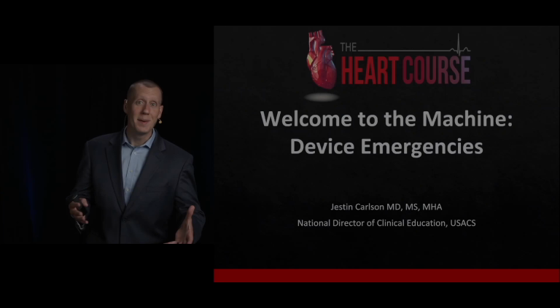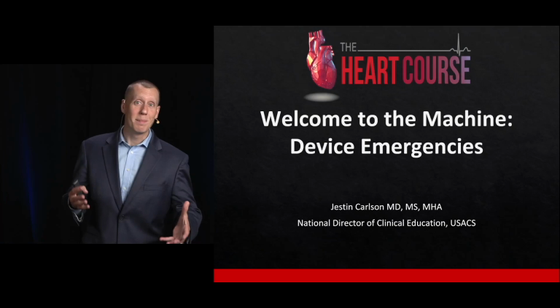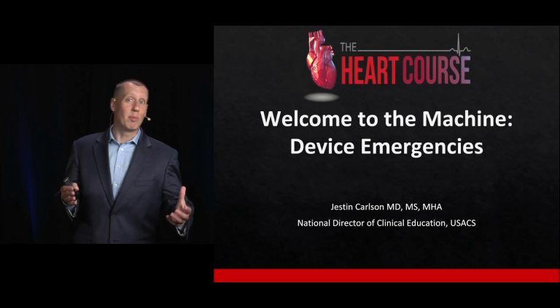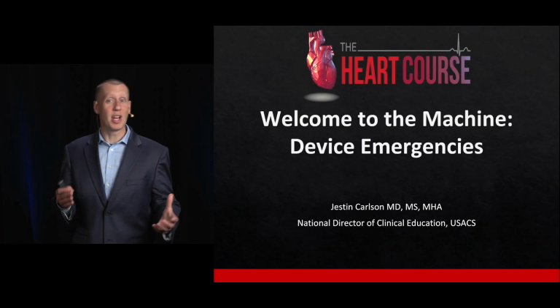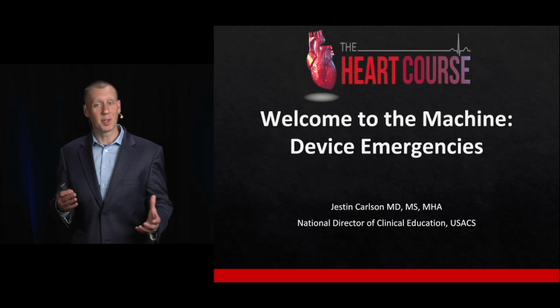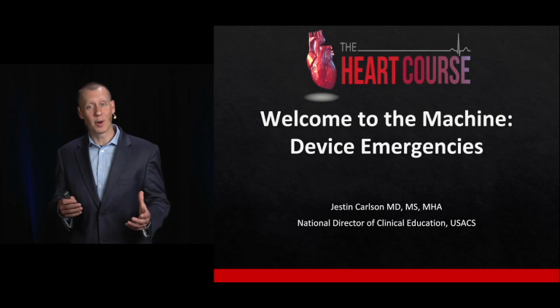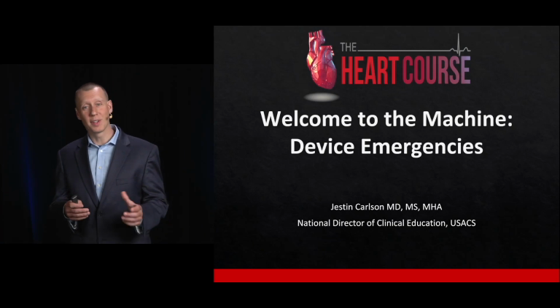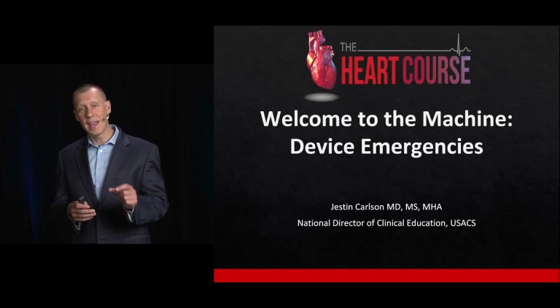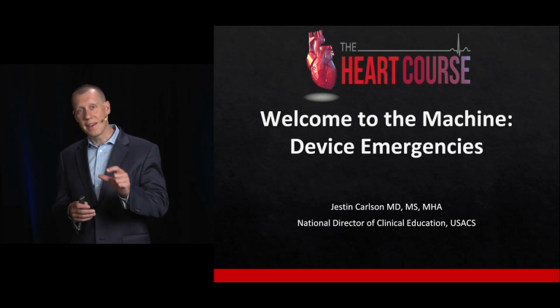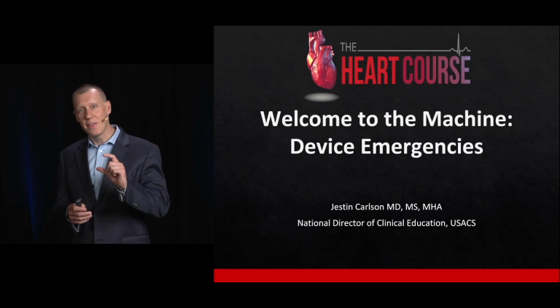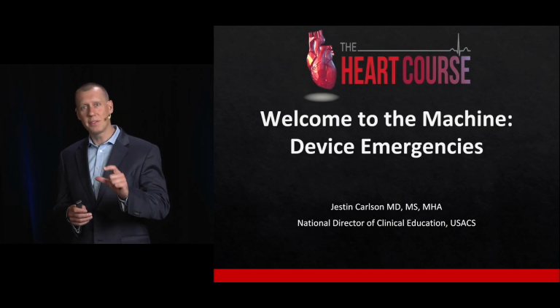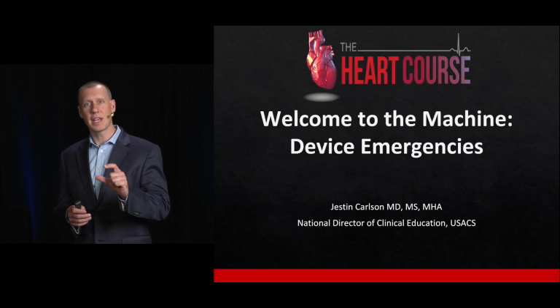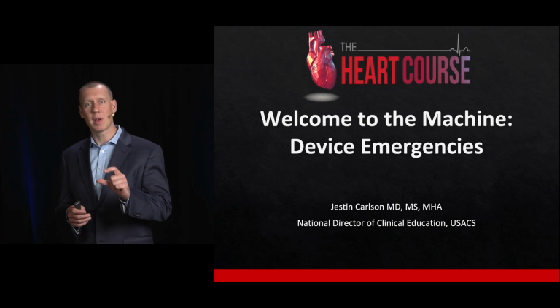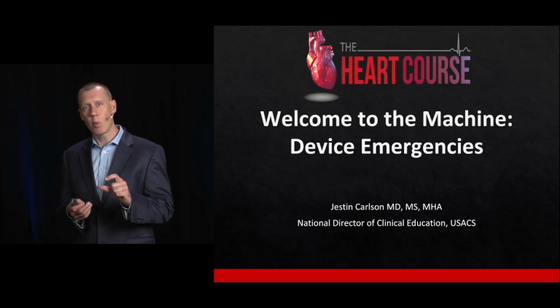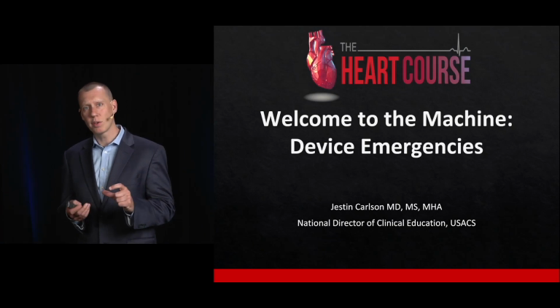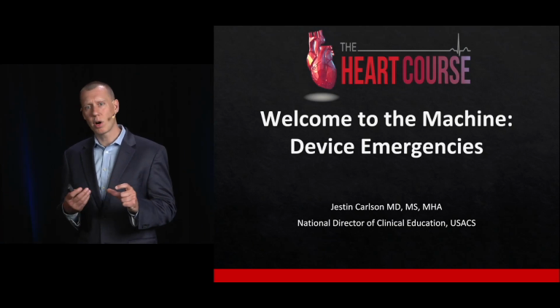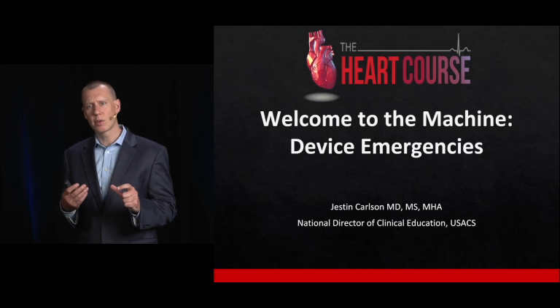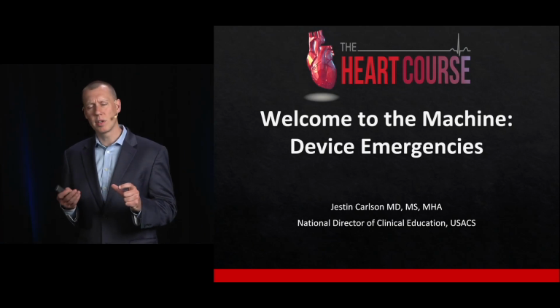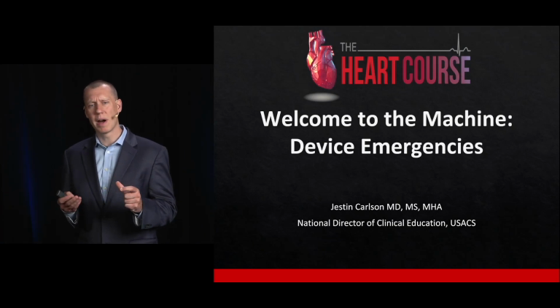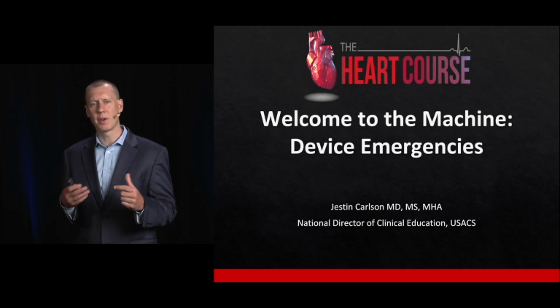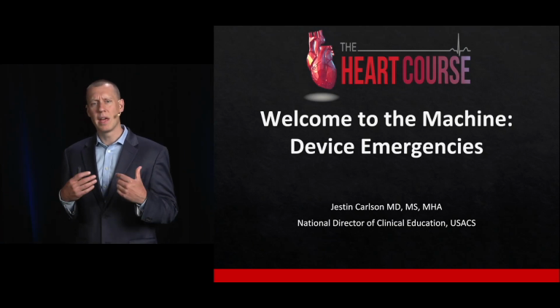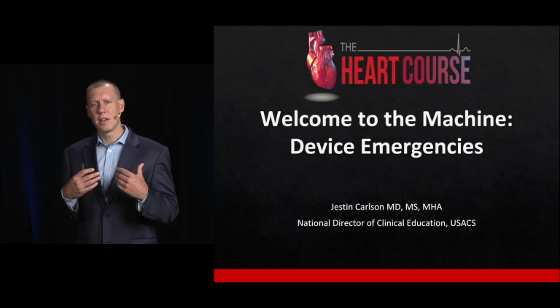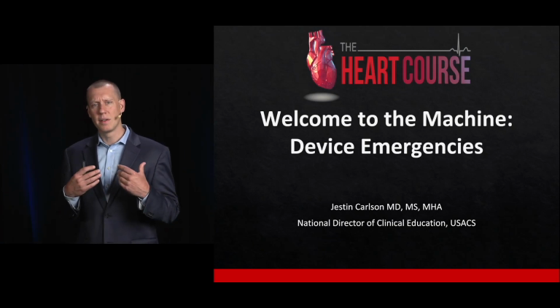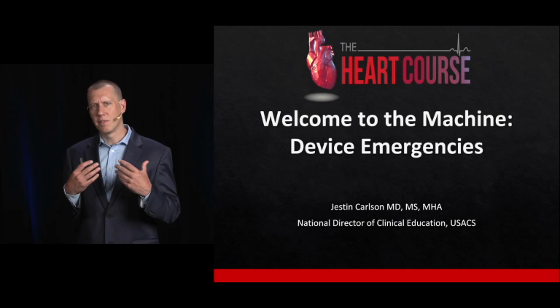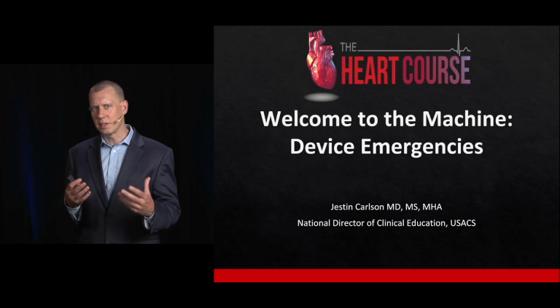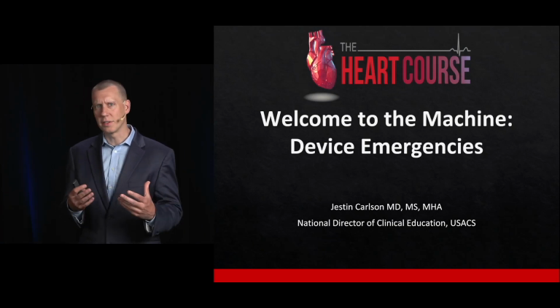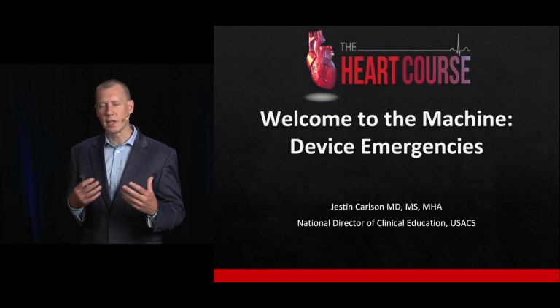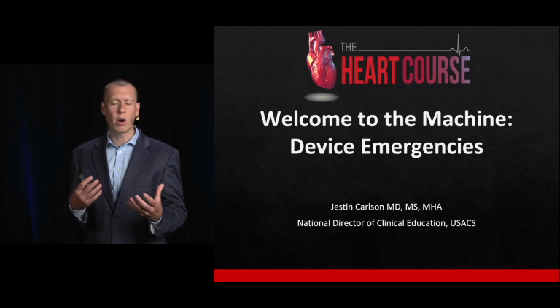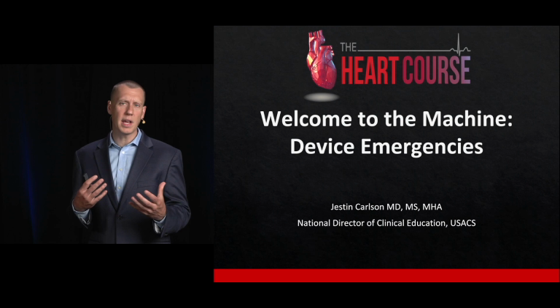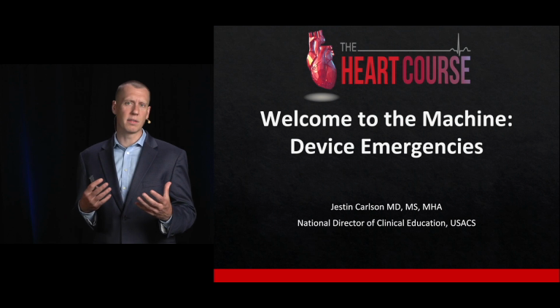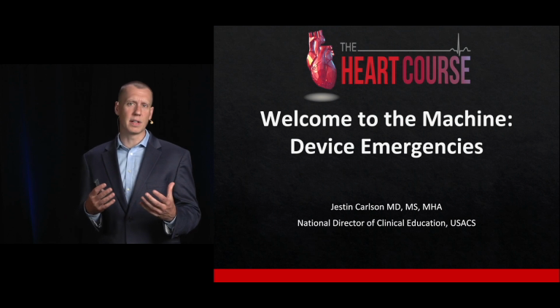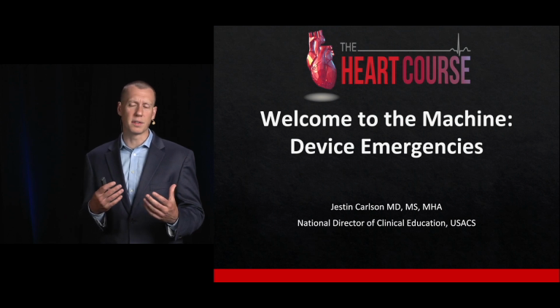My name is Justin Carlson, and in this segment, I want to talk to you about devices and cardiac devices.